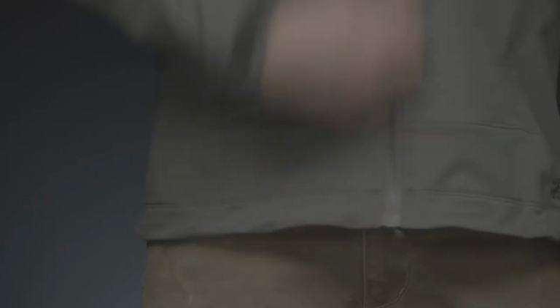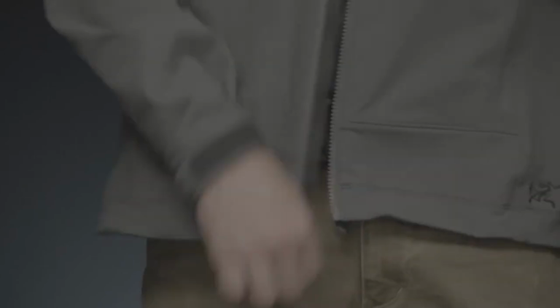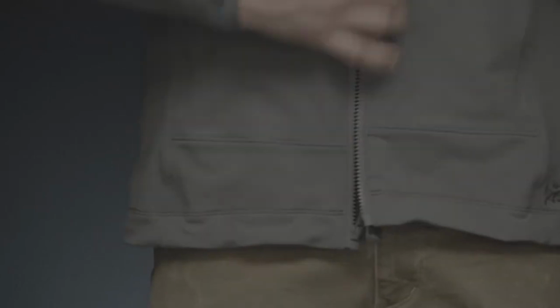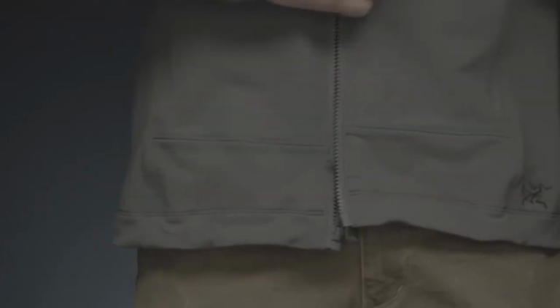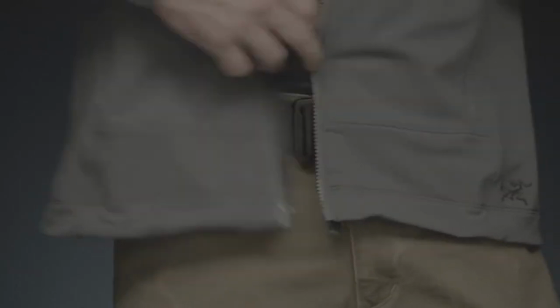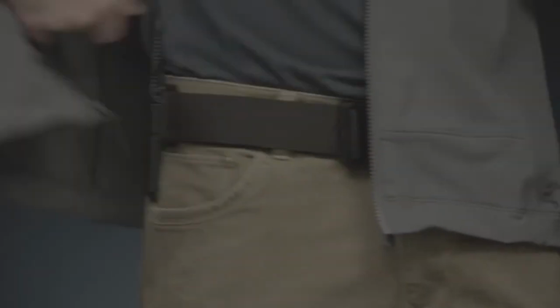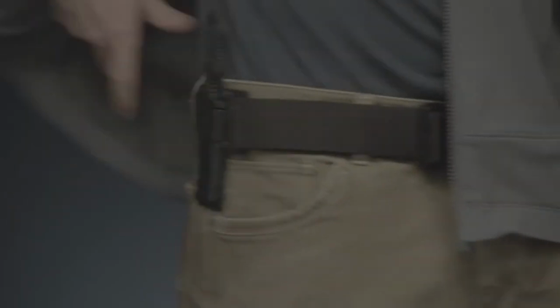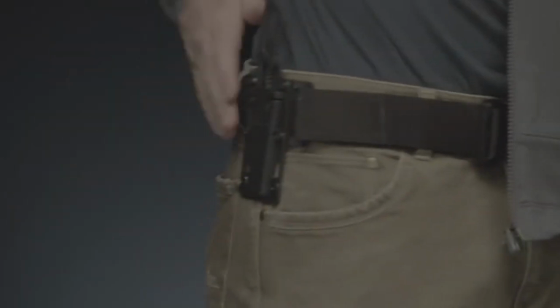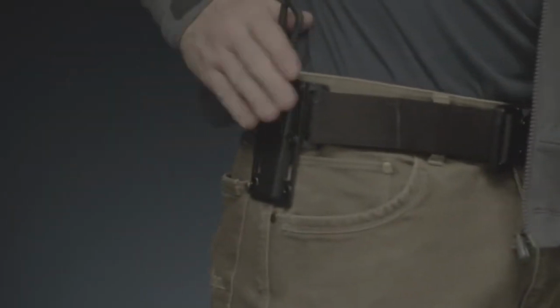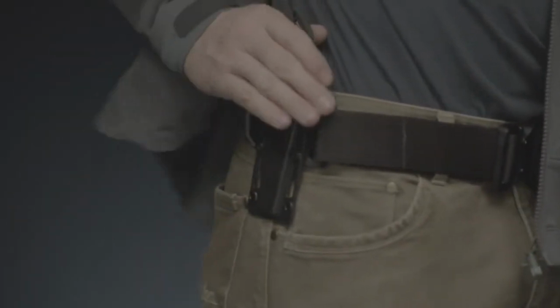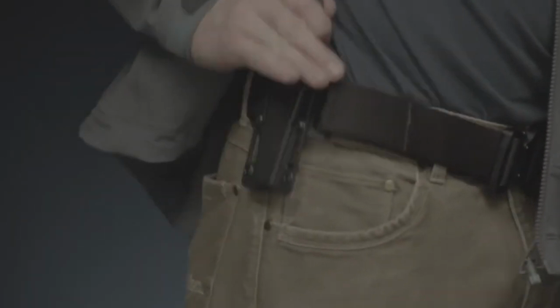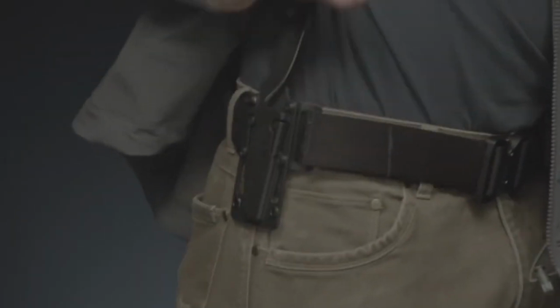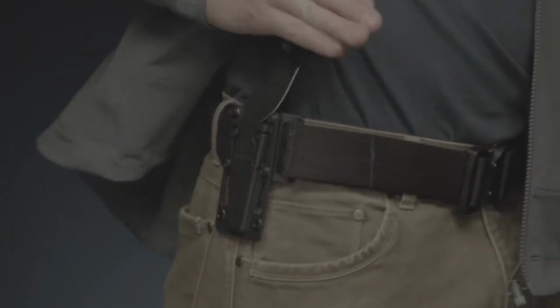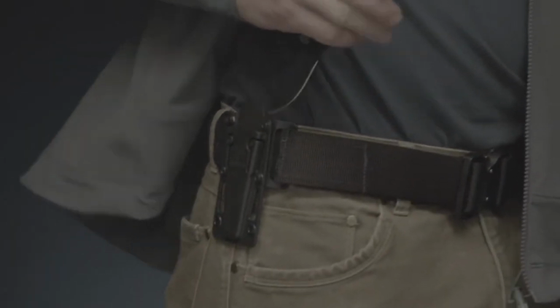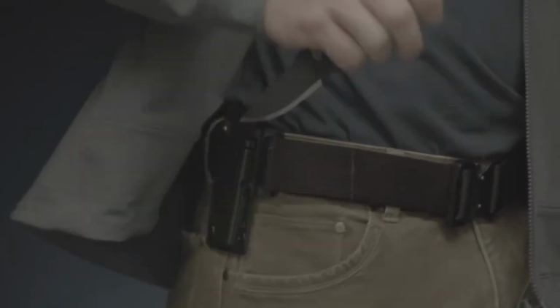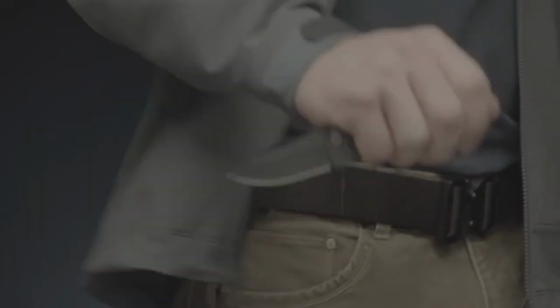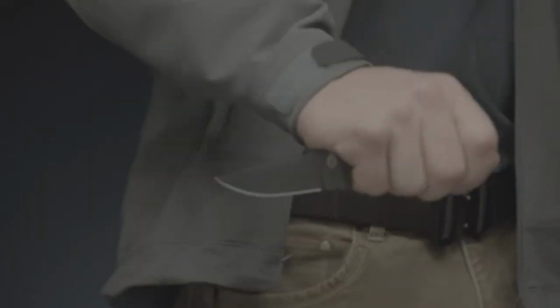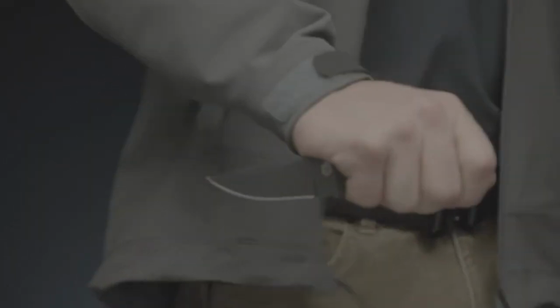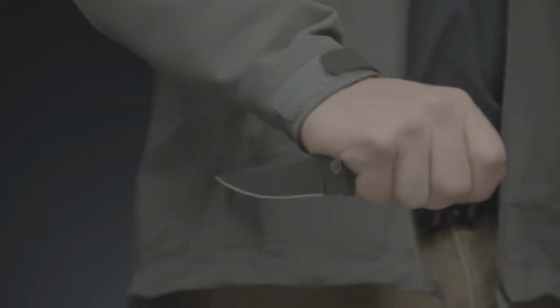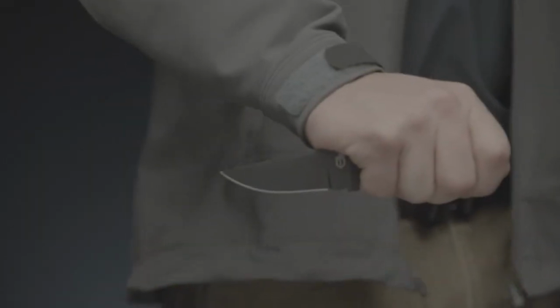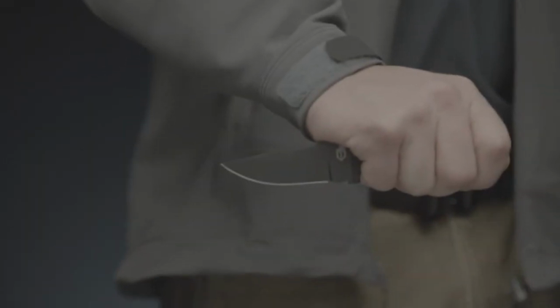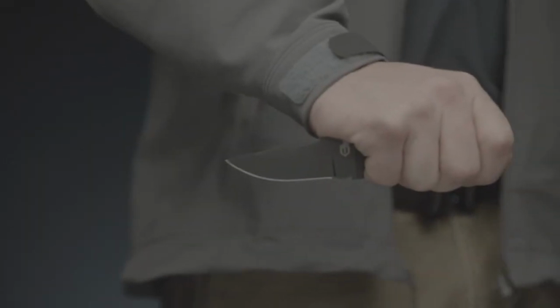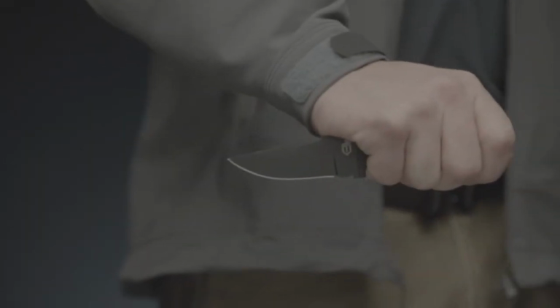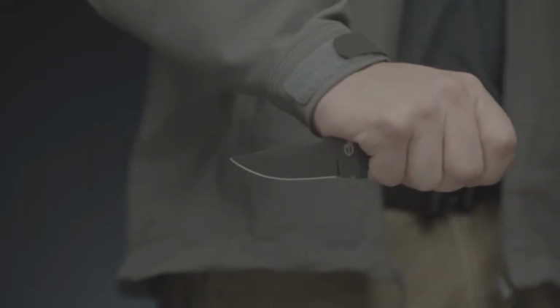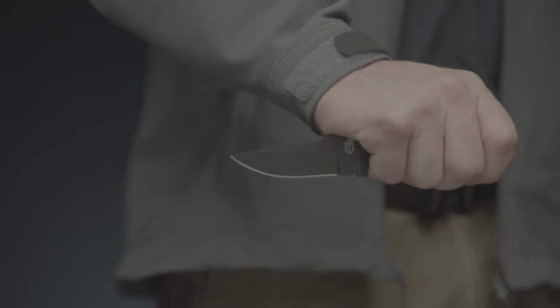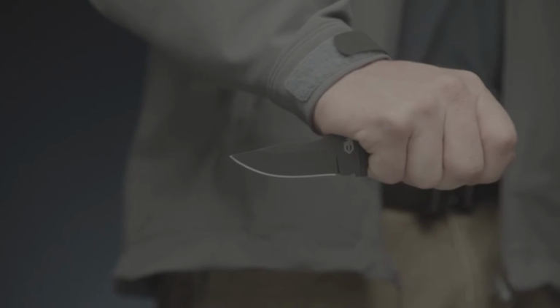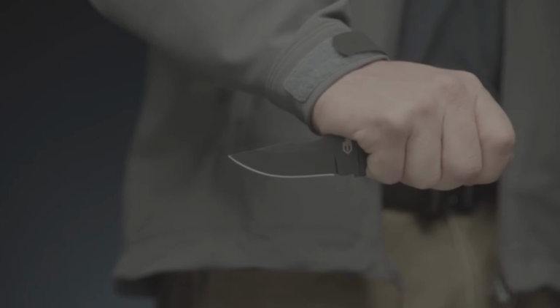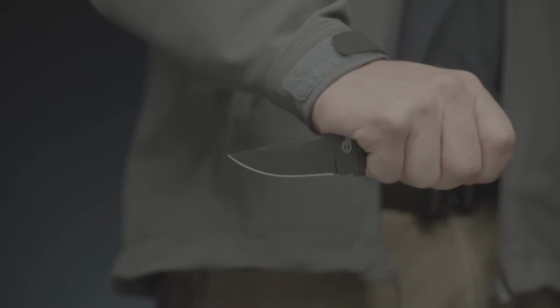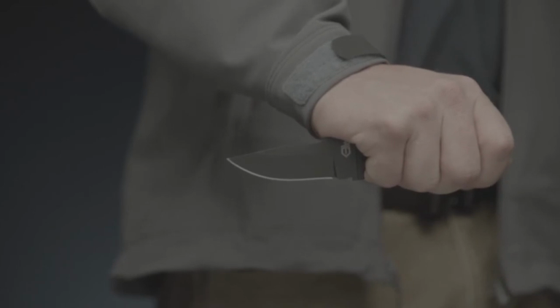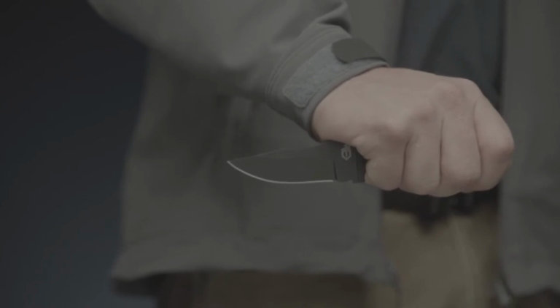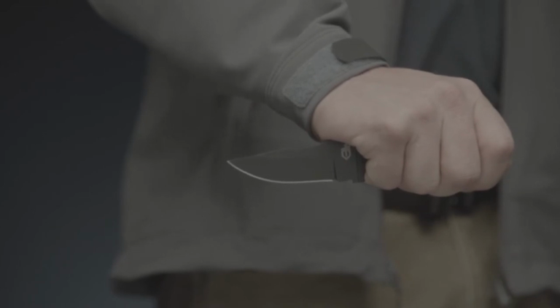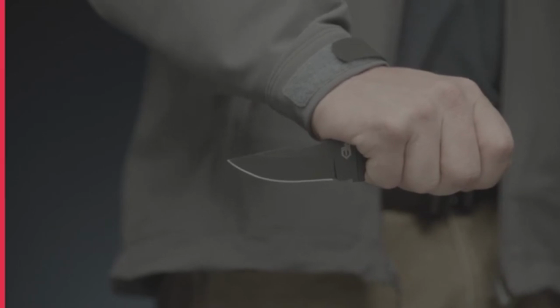Know your local laws before you decide how to wear this knife. Proudly made in Portland, Oregon, this is the GhostStrike Fixed Blade.